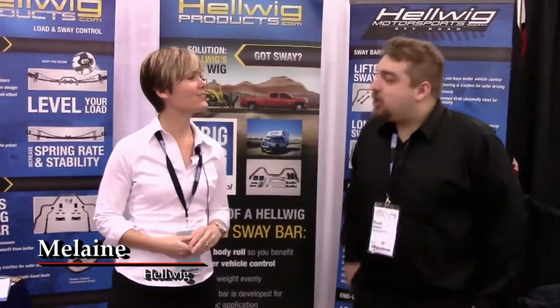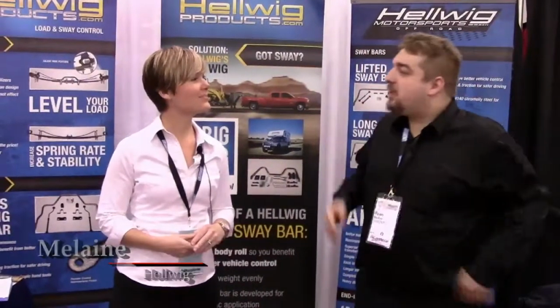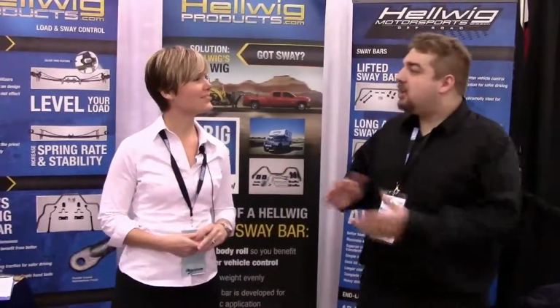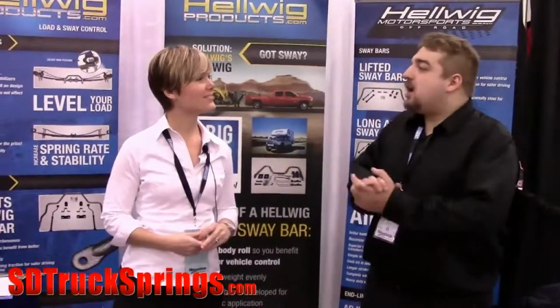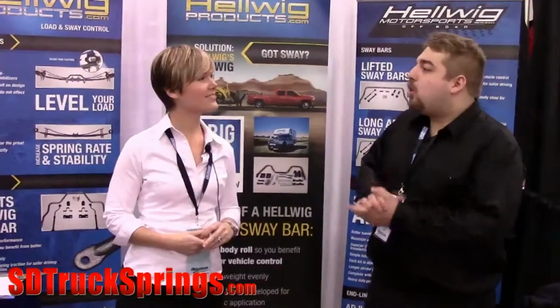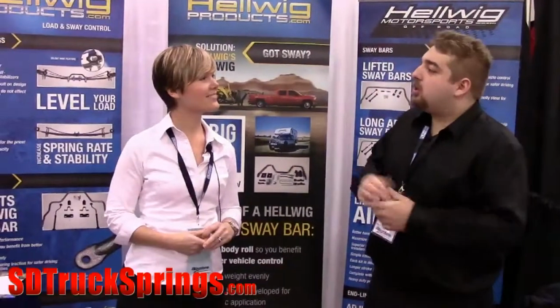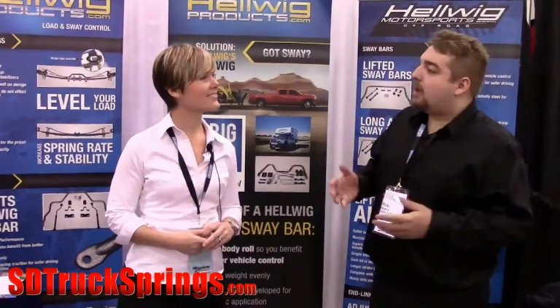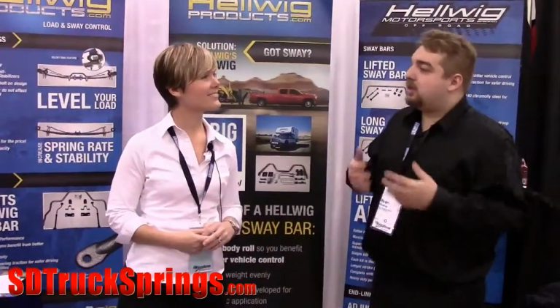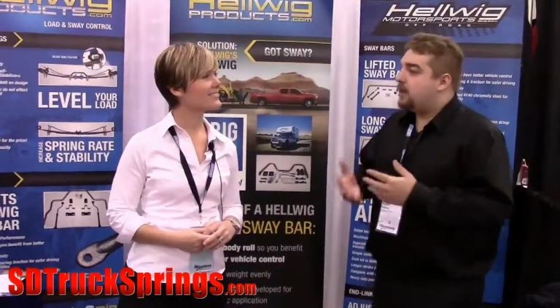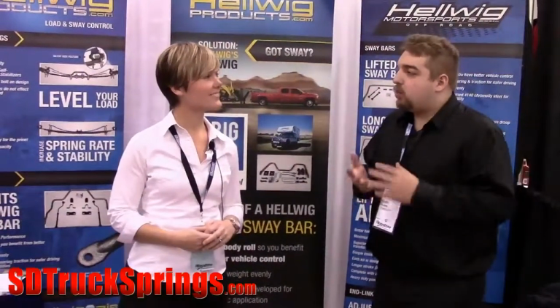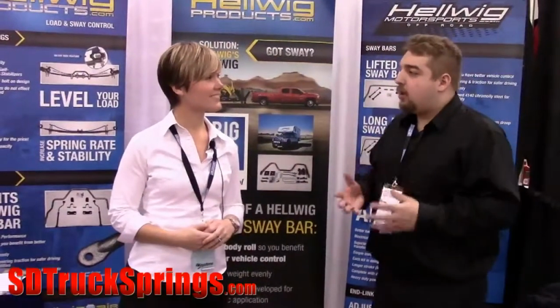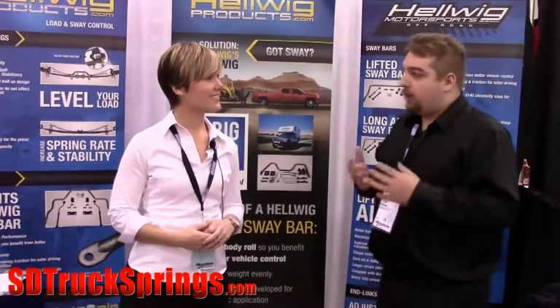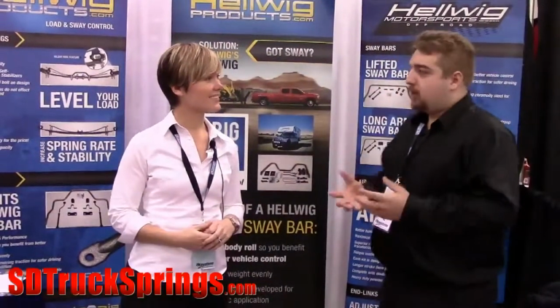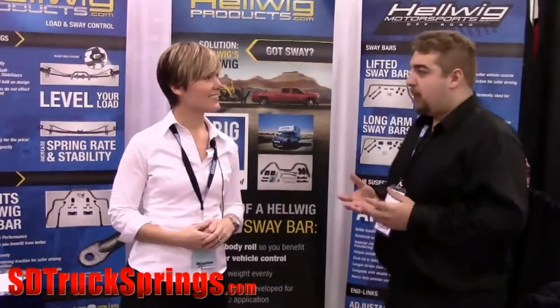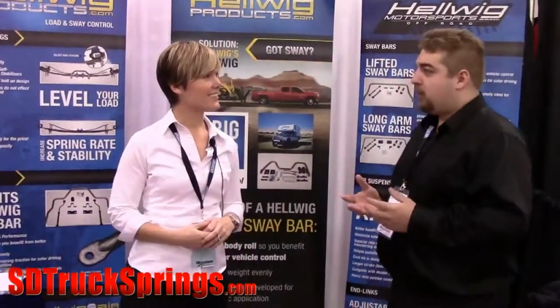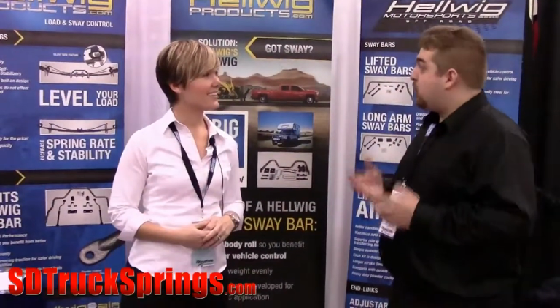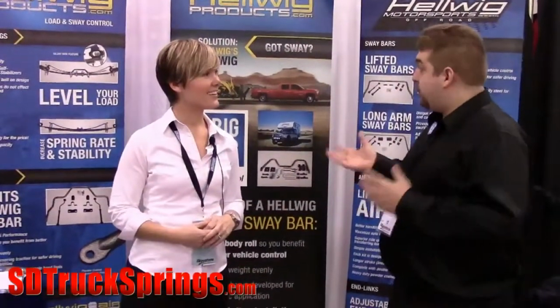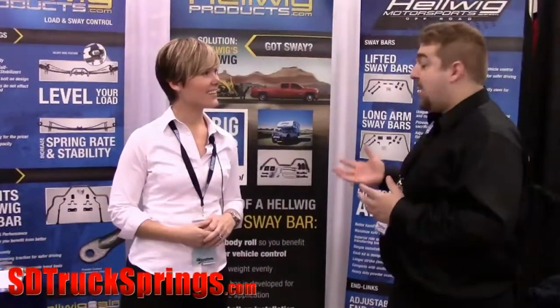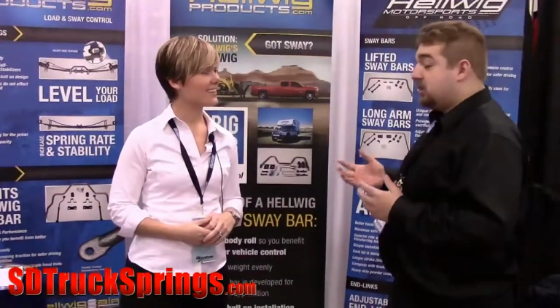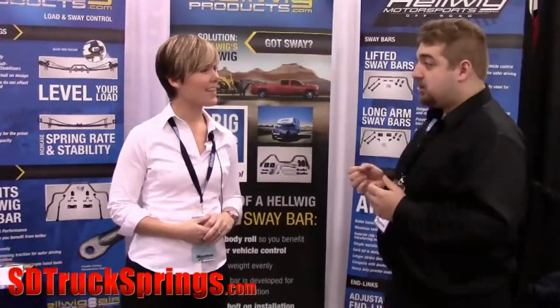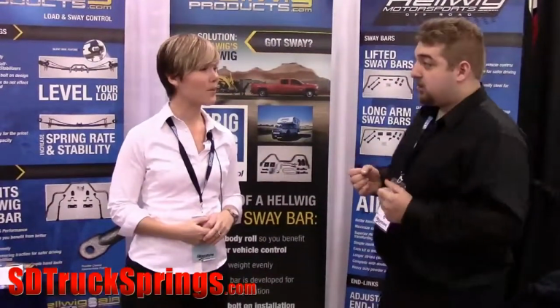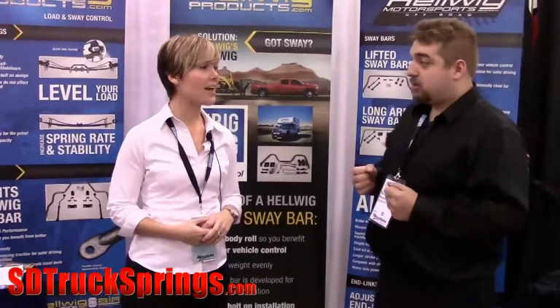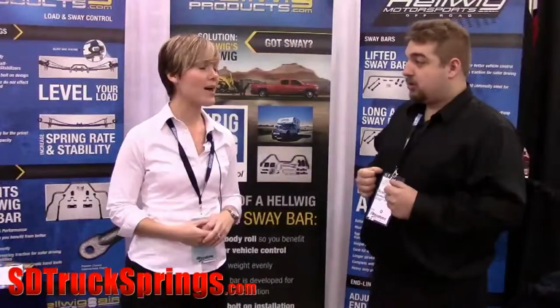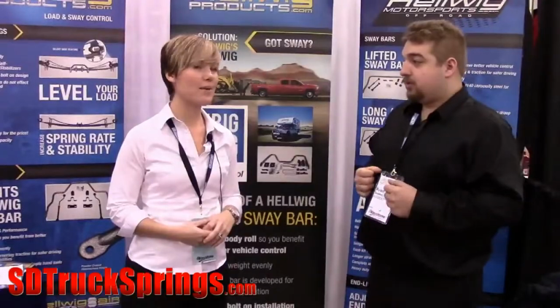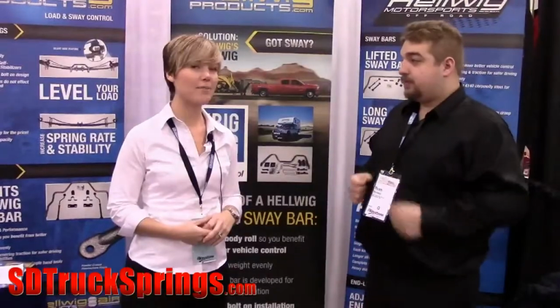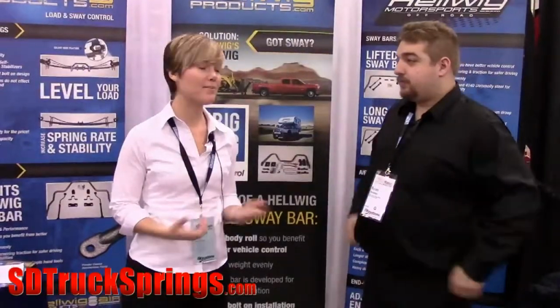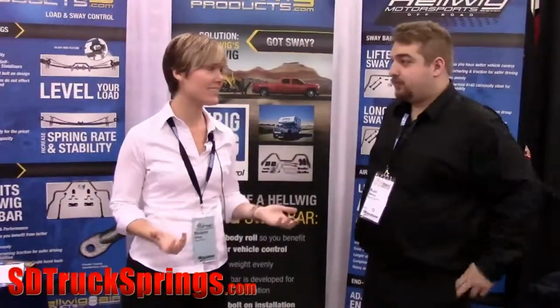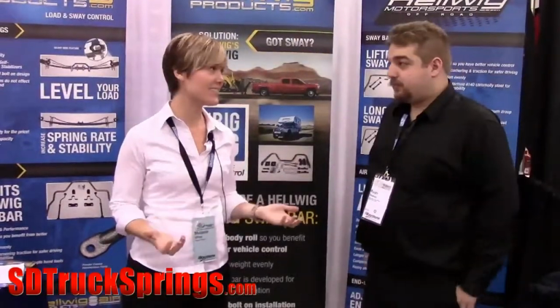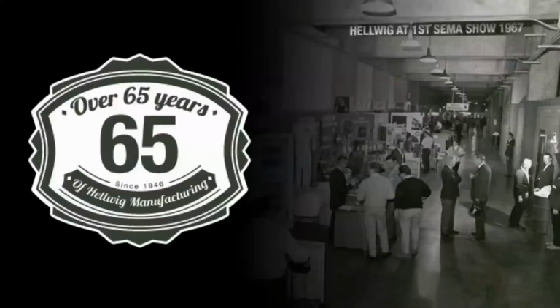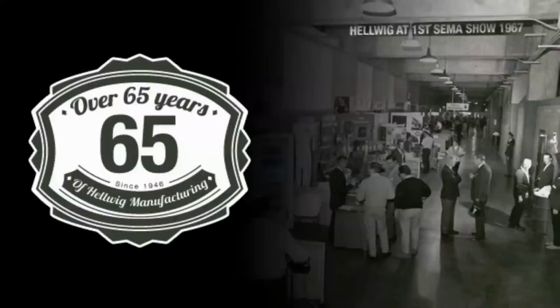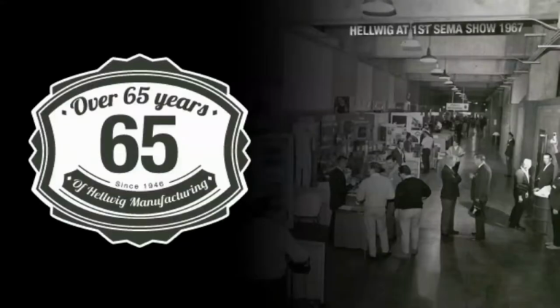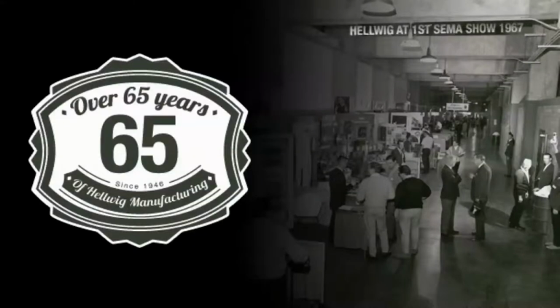Could you tell us how long your company has been around helping the public with your products? Yeah, we have been in business since 1946.